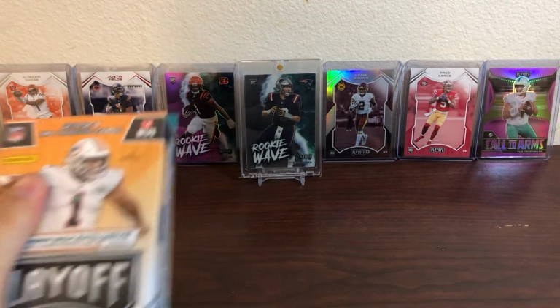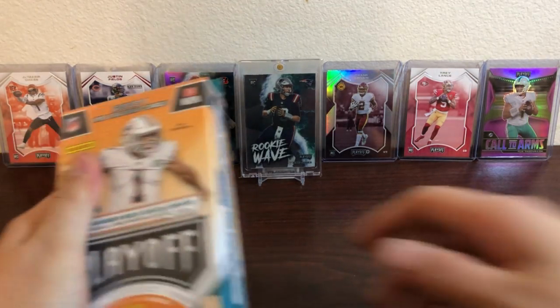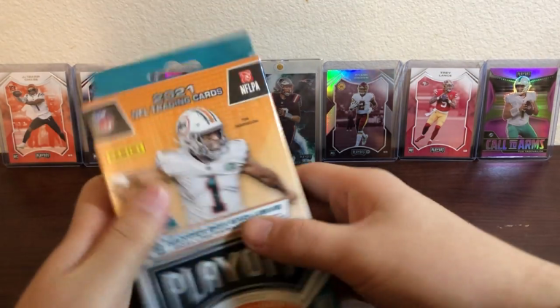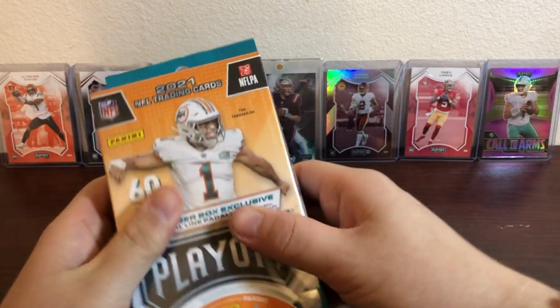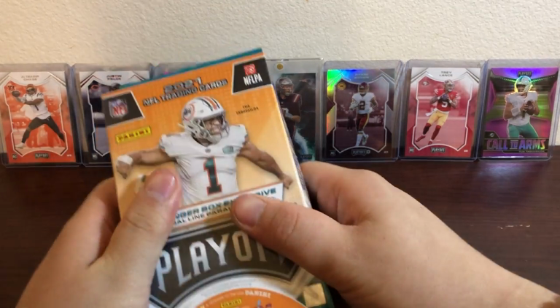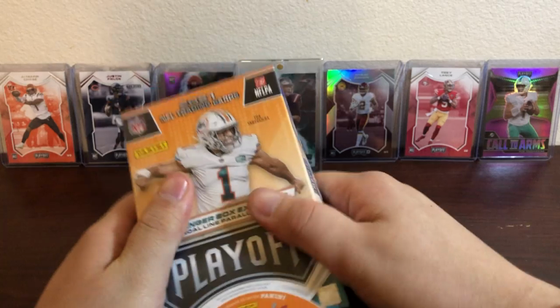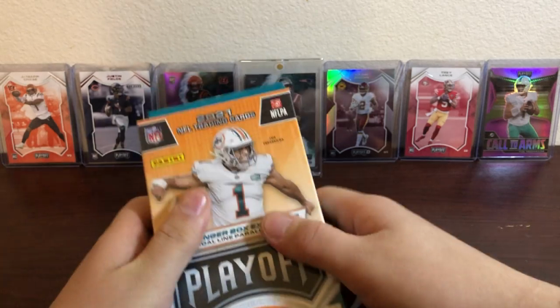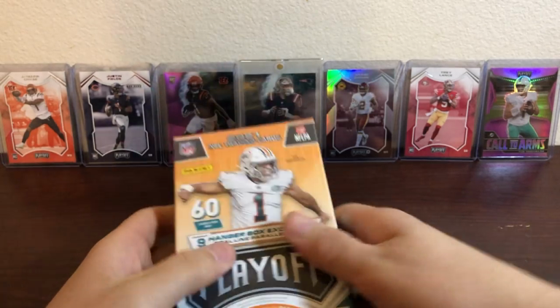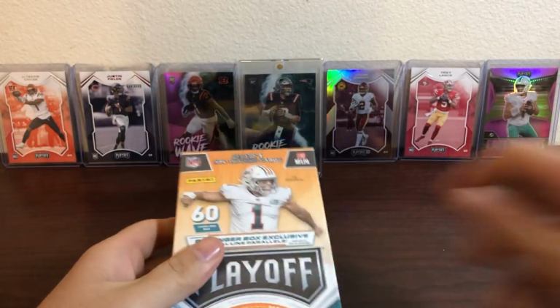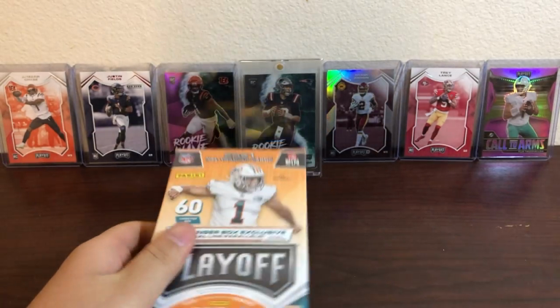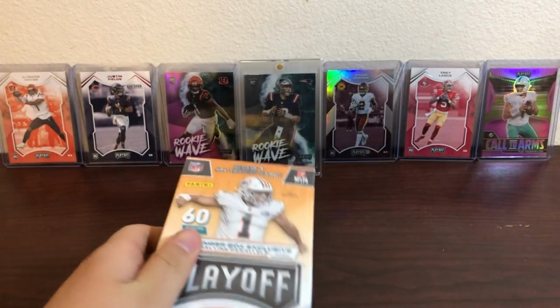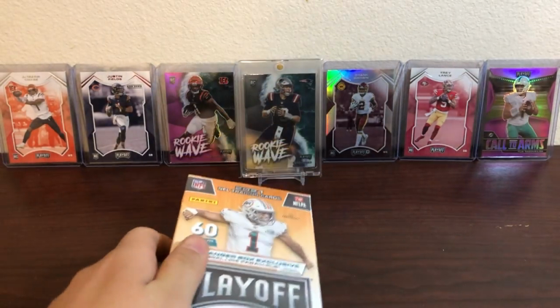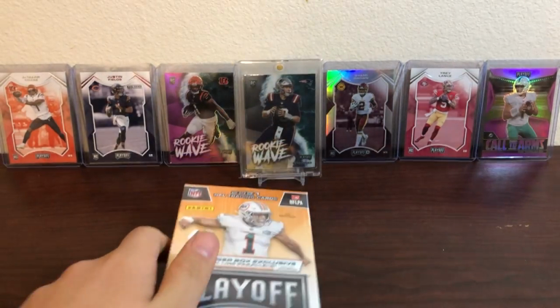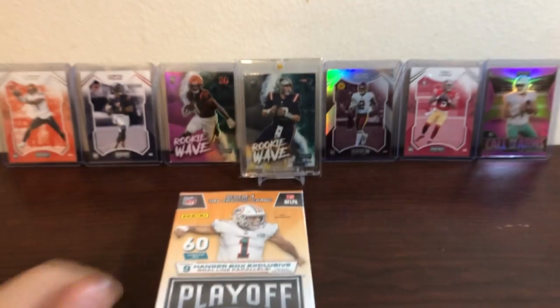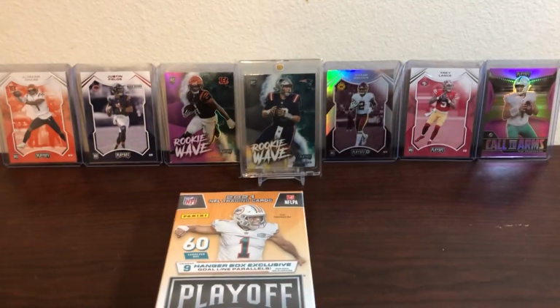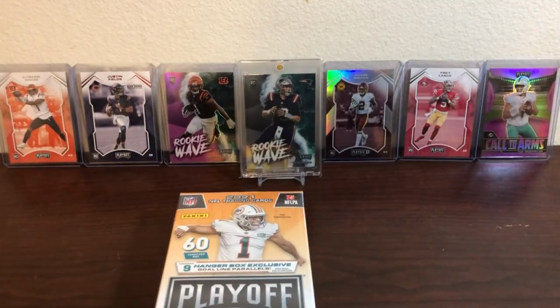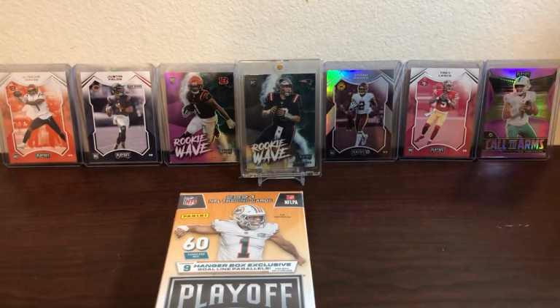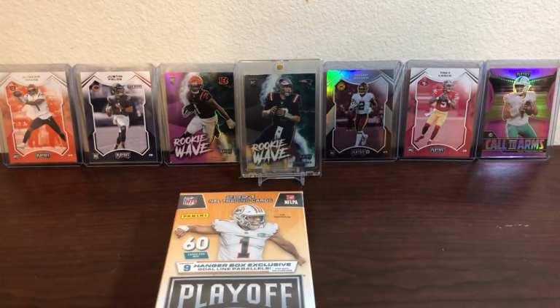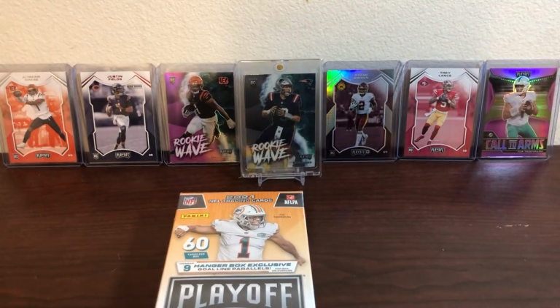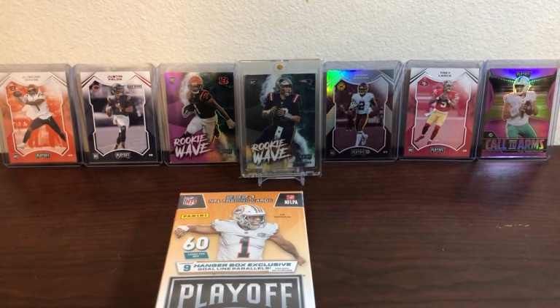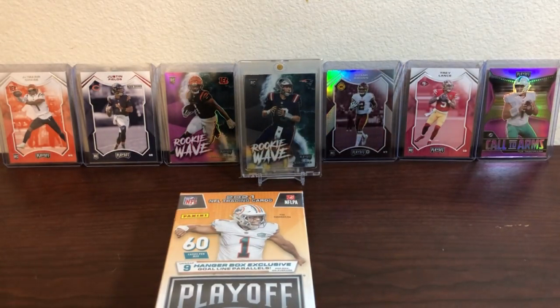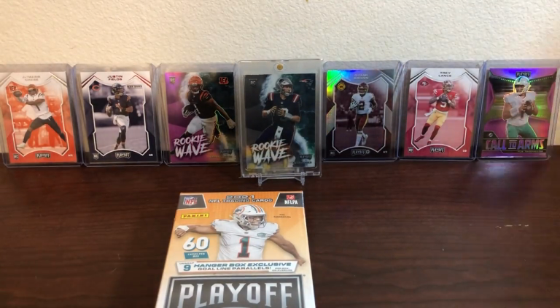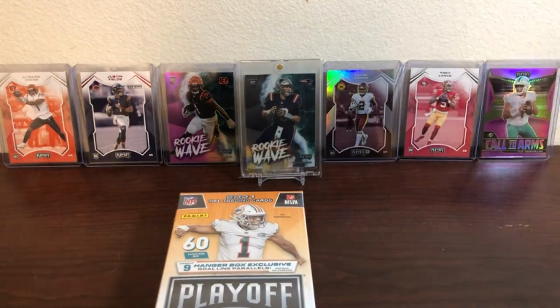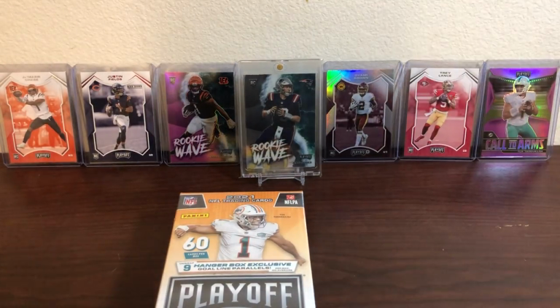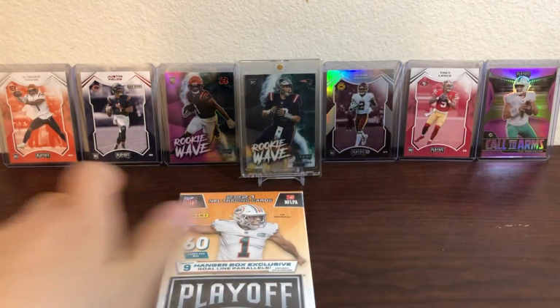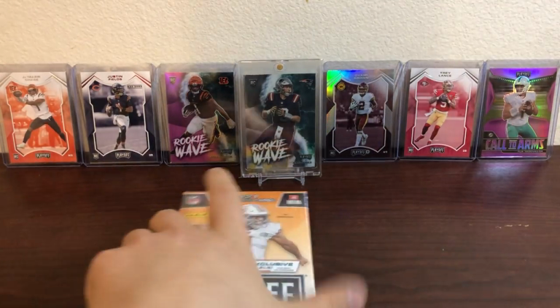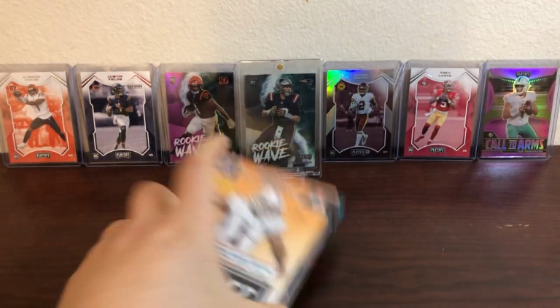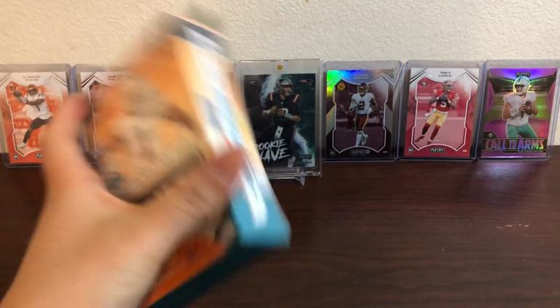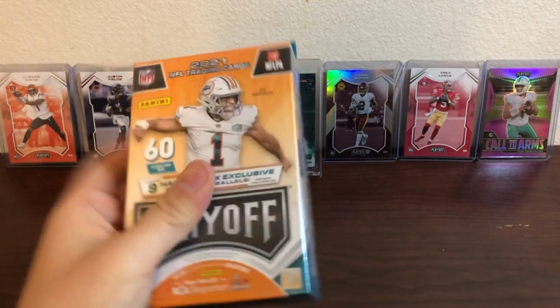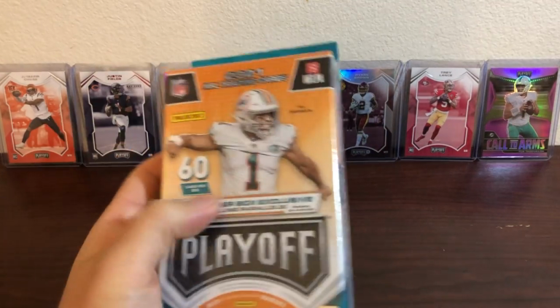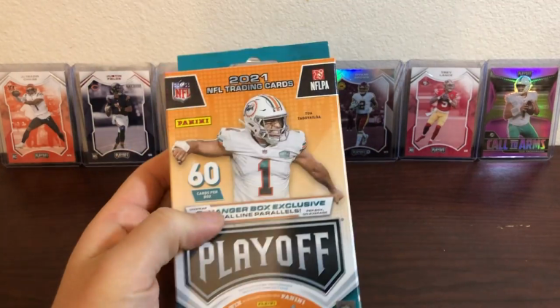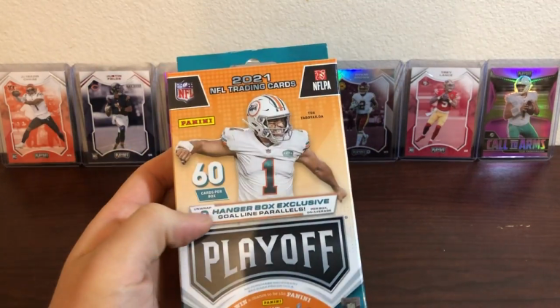Okay, that's the first fat pack. At least we got one quarterback rookie — Trey Lance. On to the next one. Let me get my knife, I'm gonna get into the hanger next.